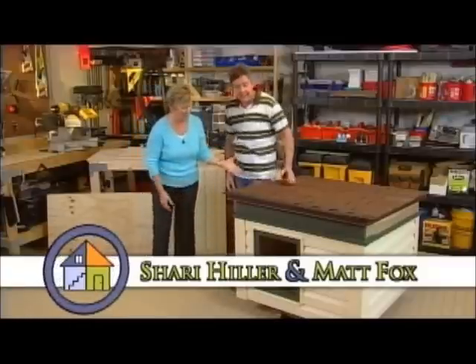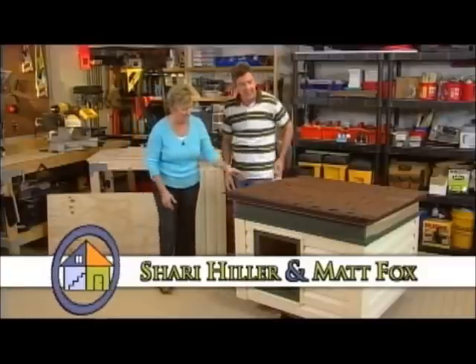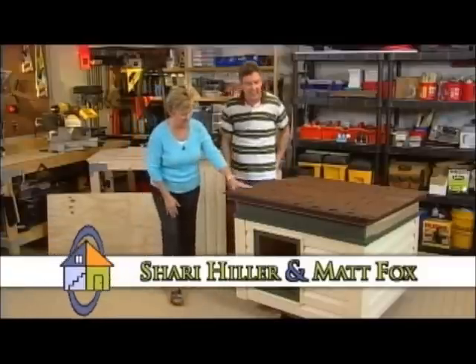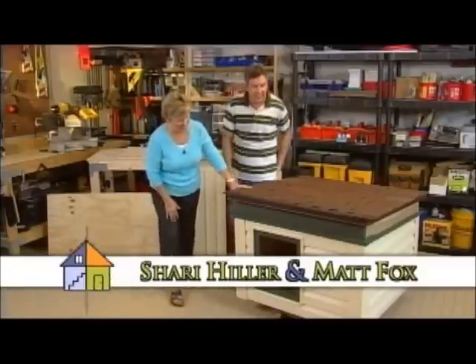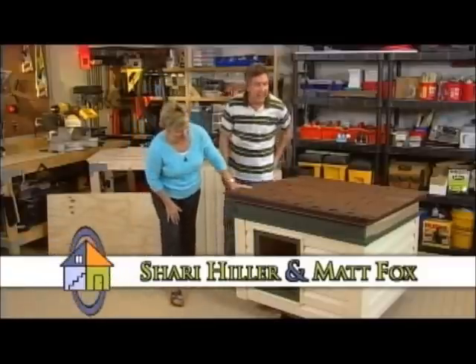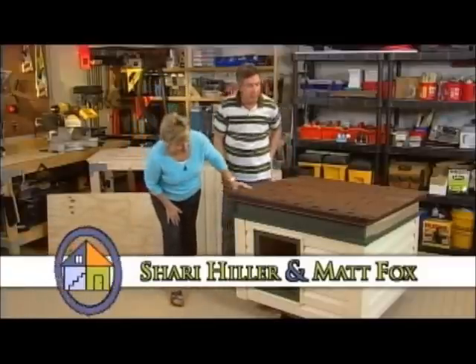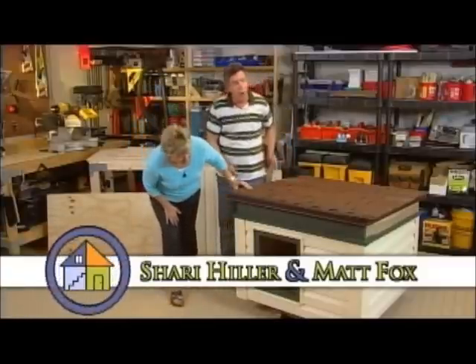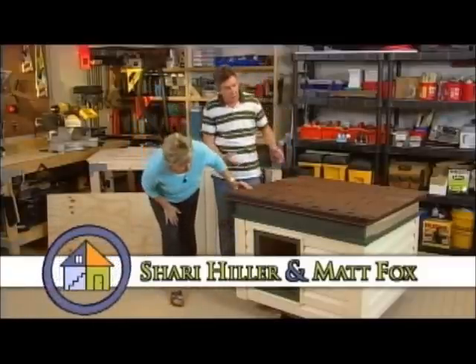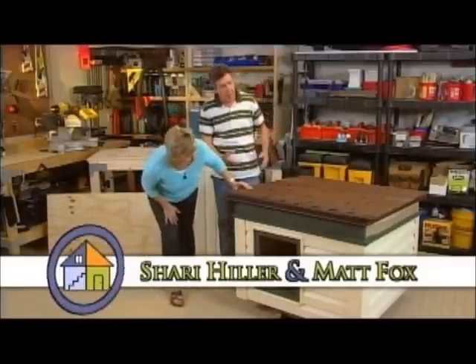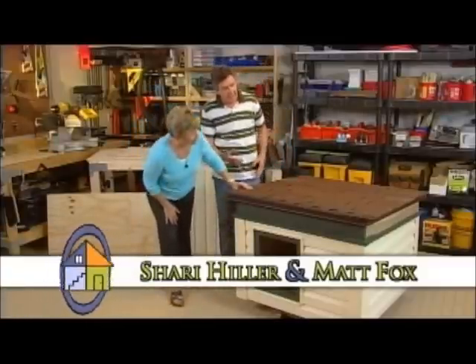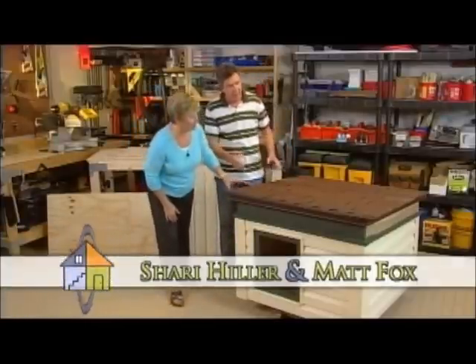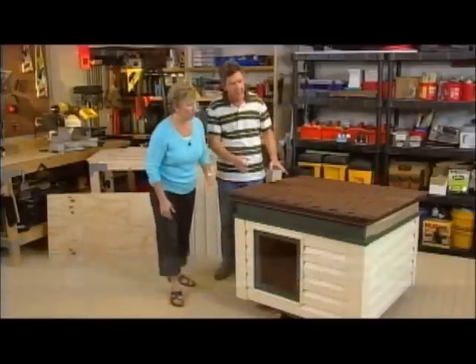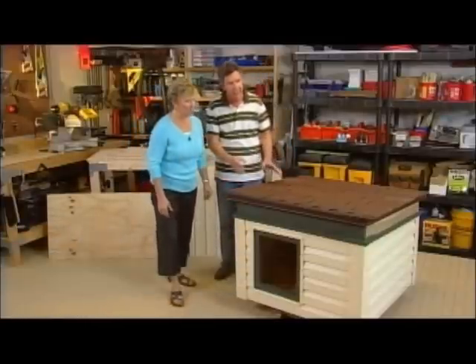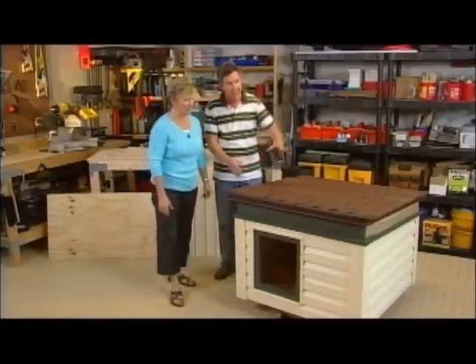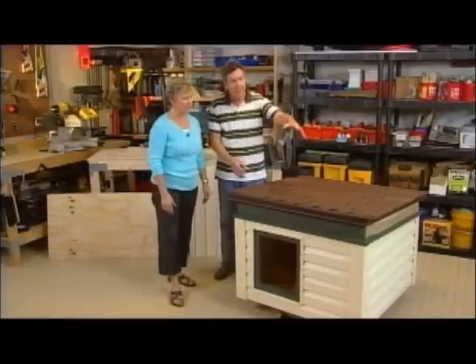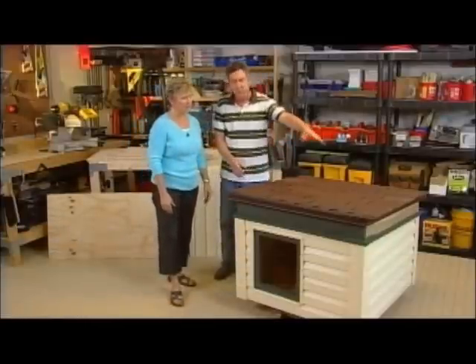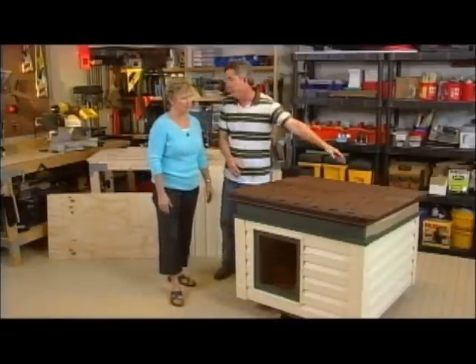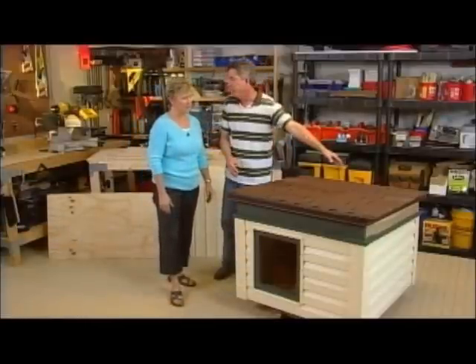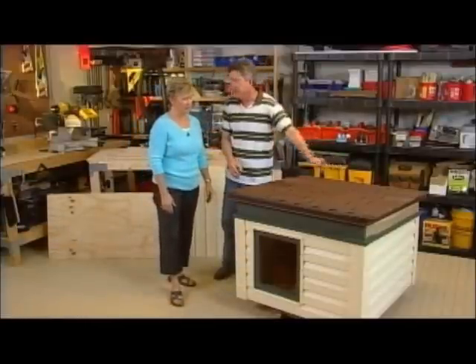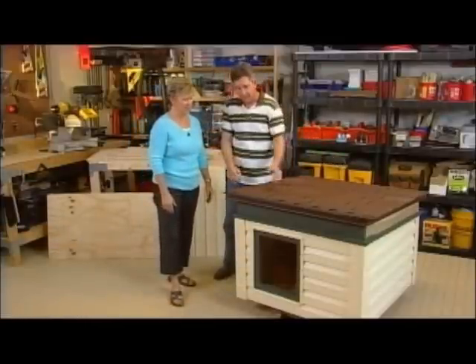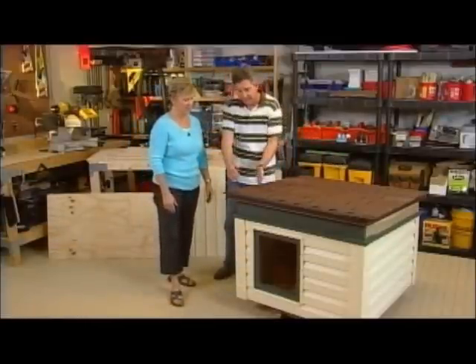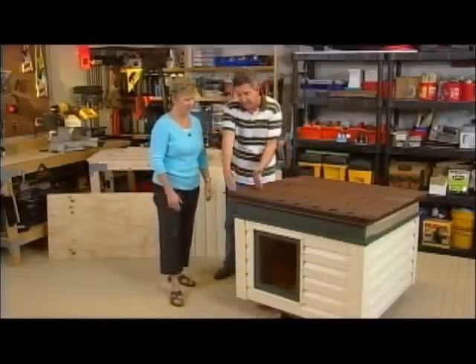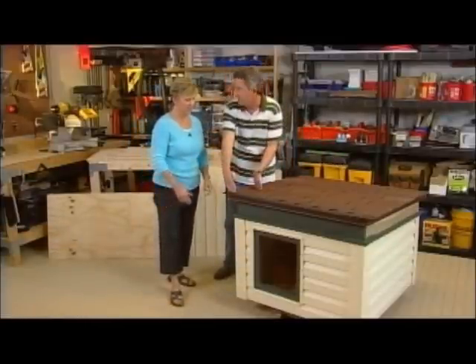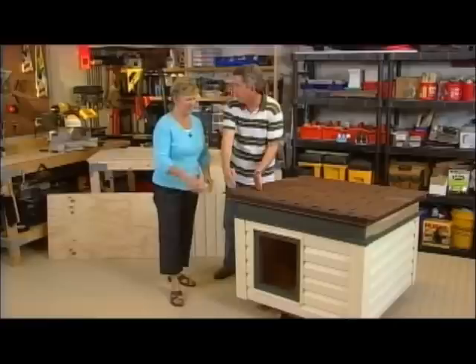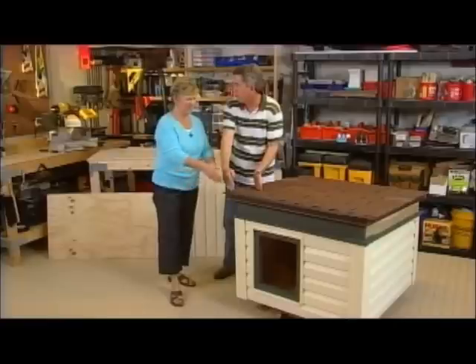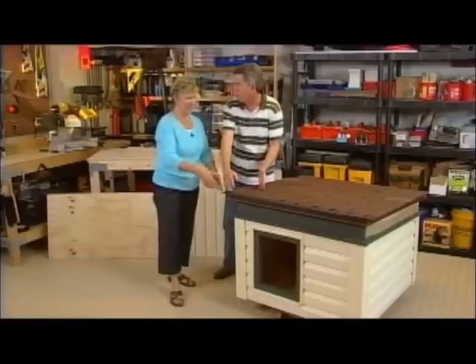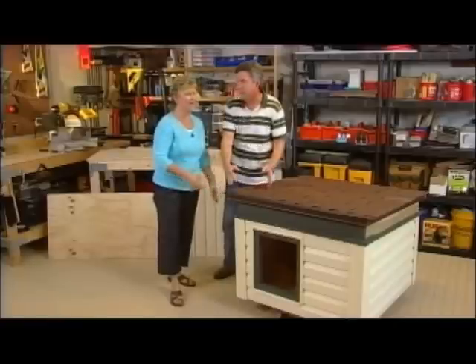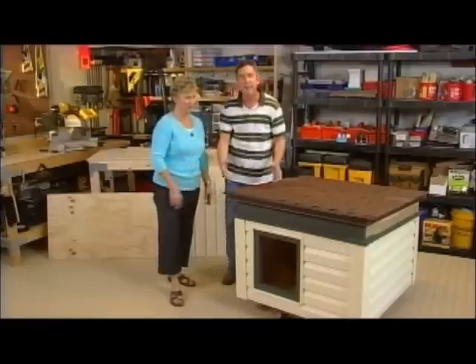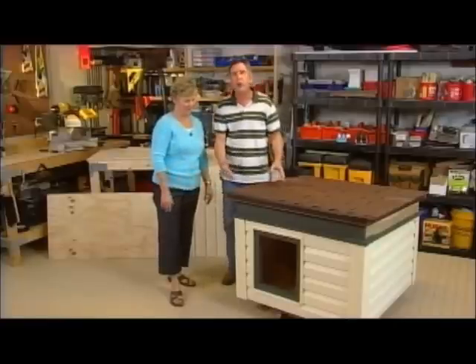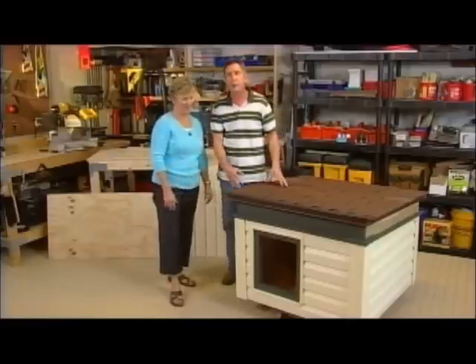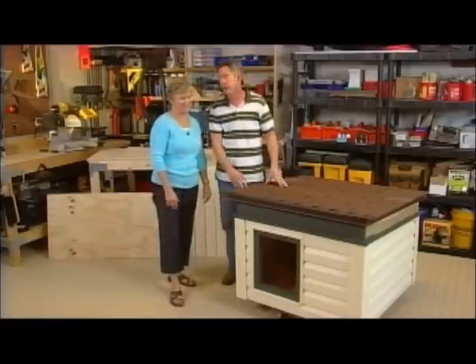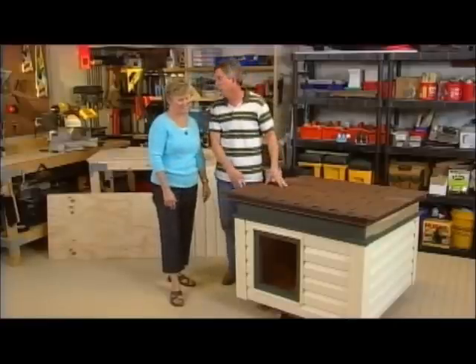Are you done? No, I'm not actually done. There are some areas that I need to paint, I need to finish up the roofing, but the dog will never know.